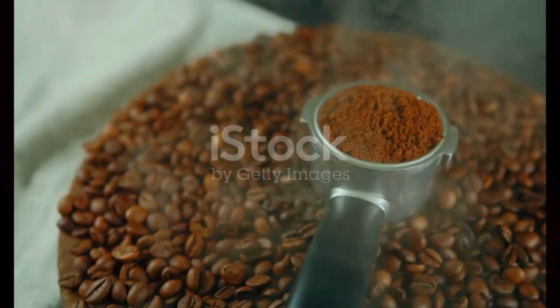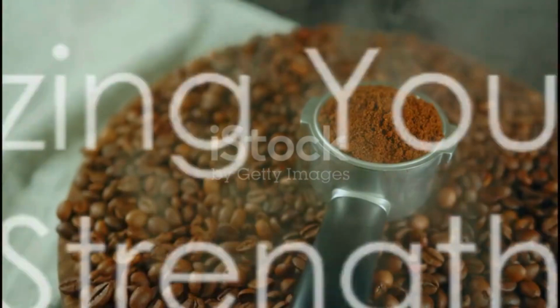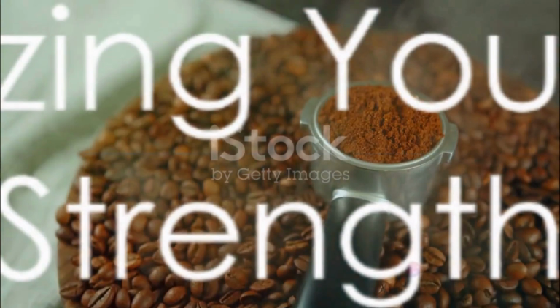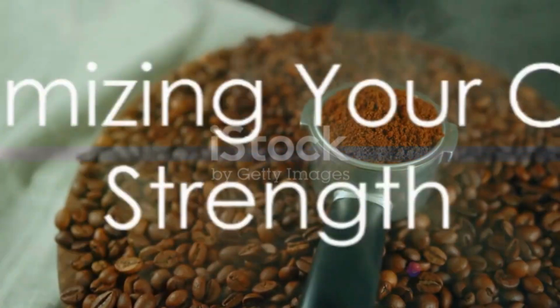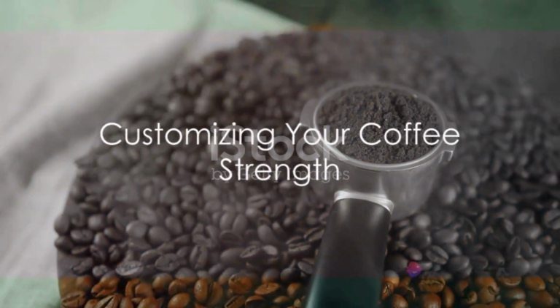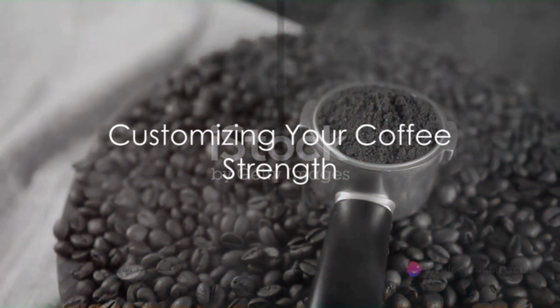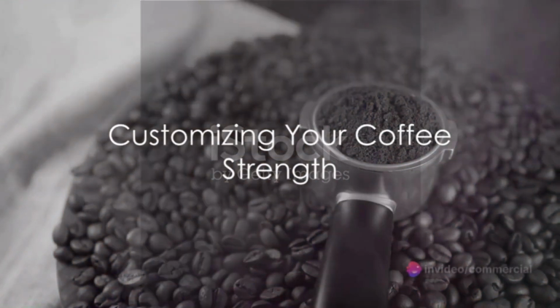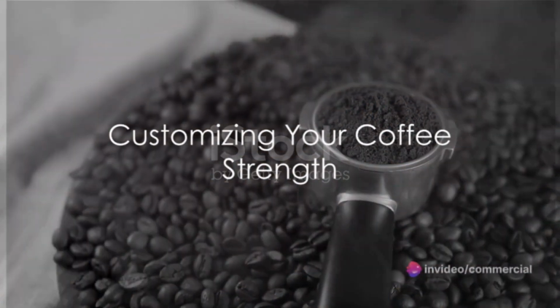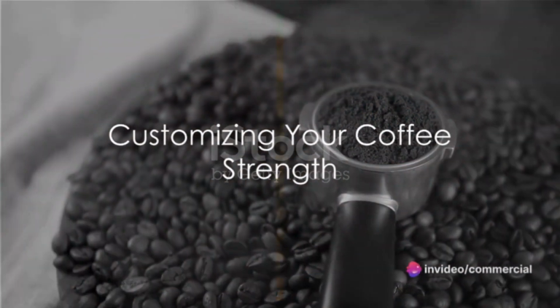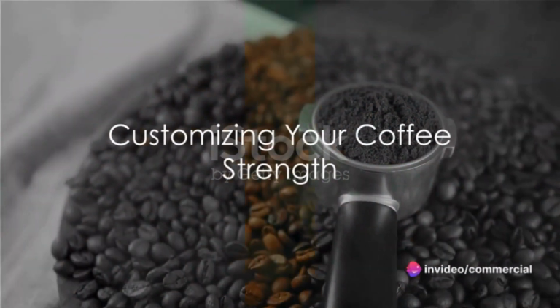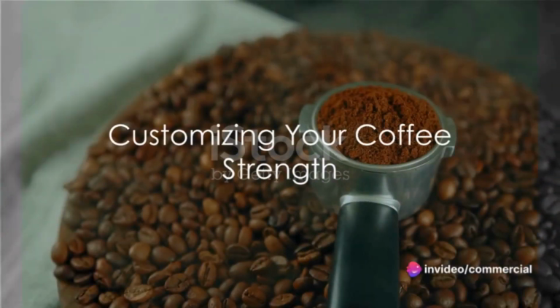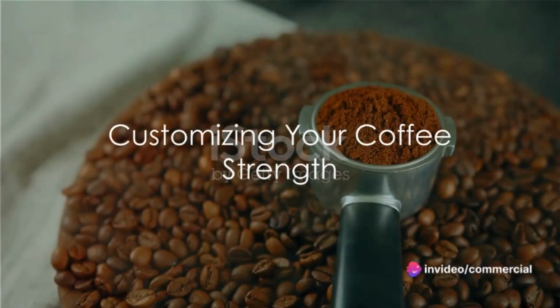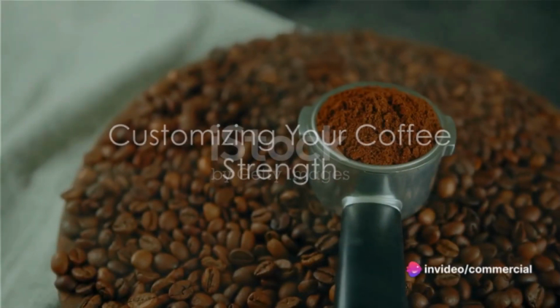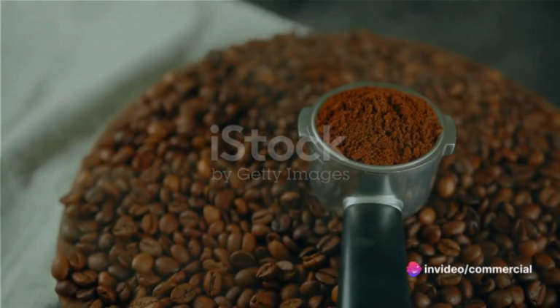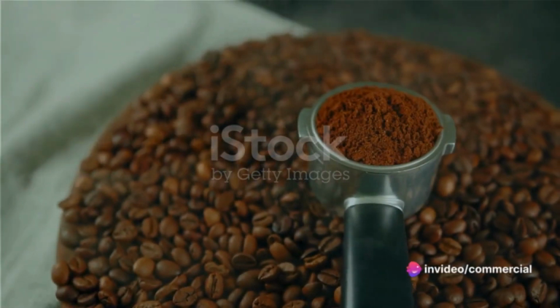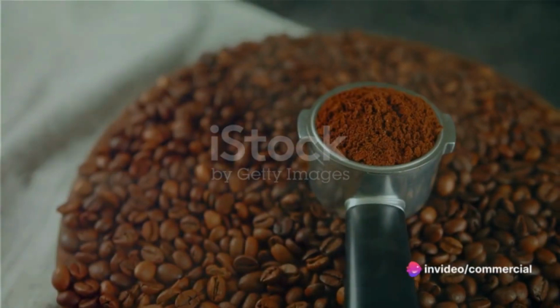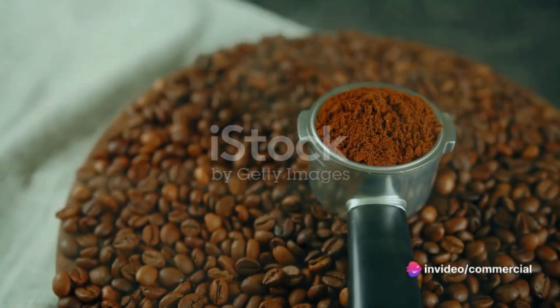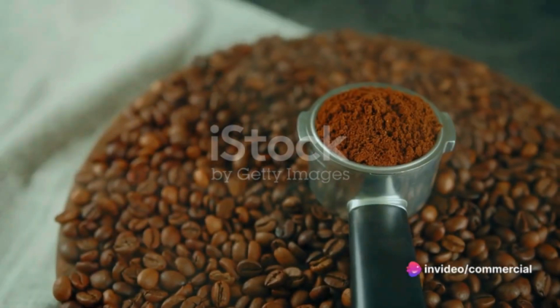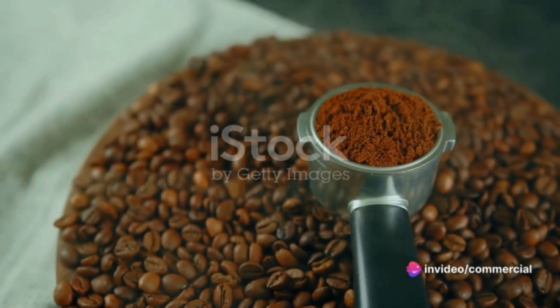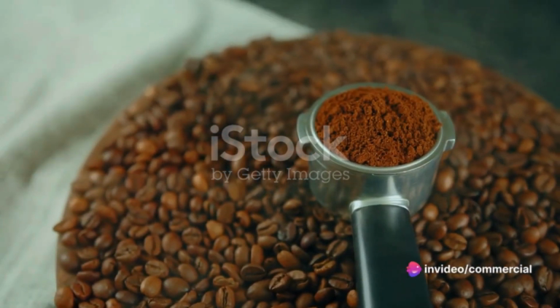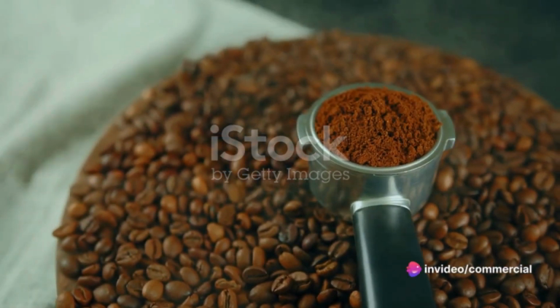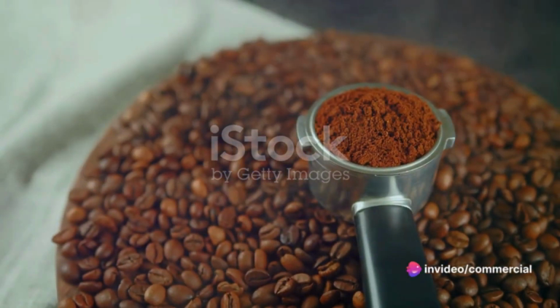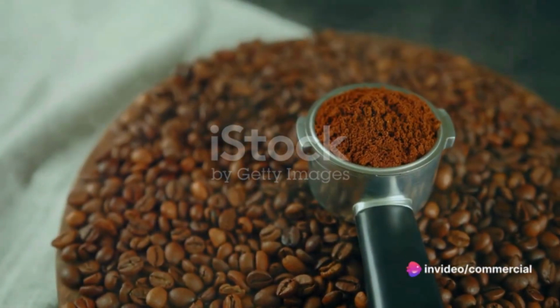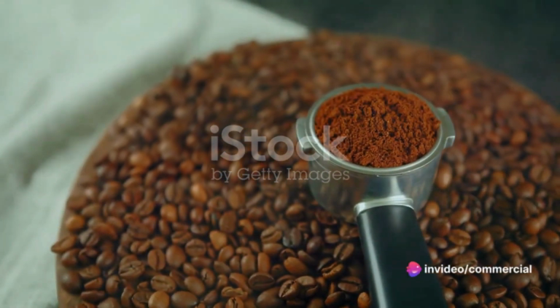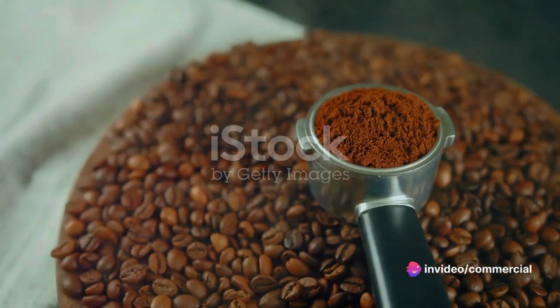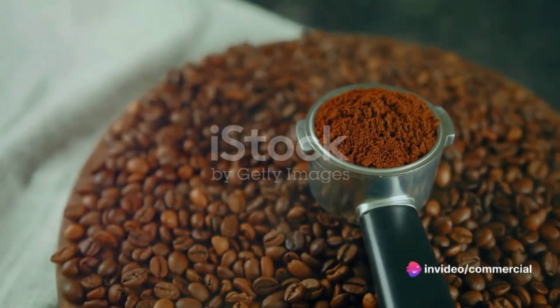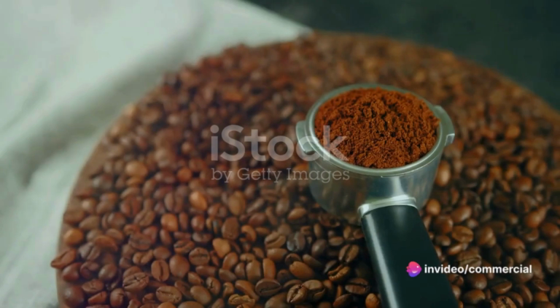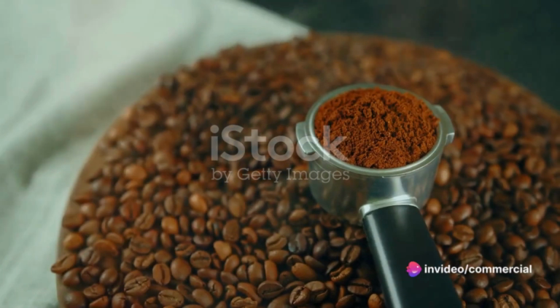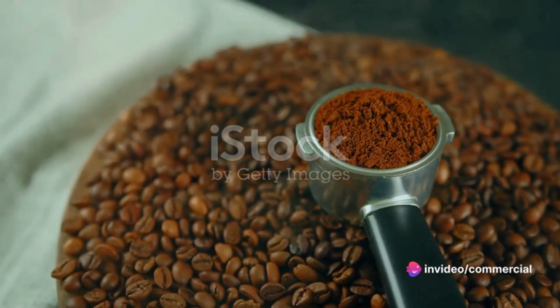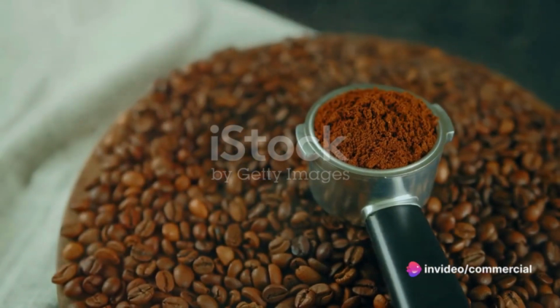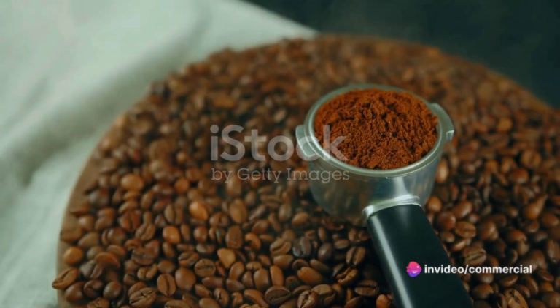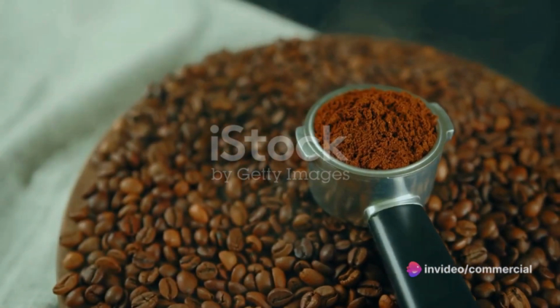Remember, these measurements will give you a standard strength brew. If you prefer a stronger cup of coffee, add a bit more coffee. Like it lighter? Use a bit less.